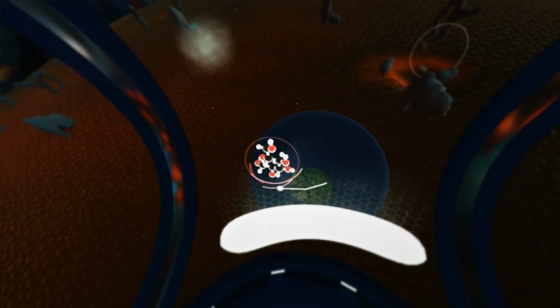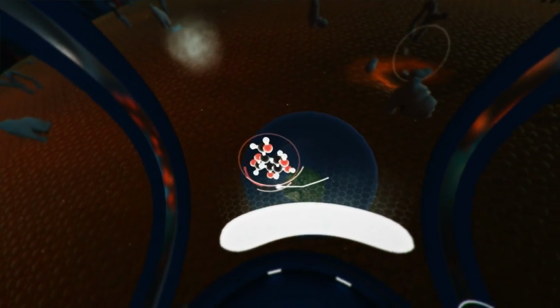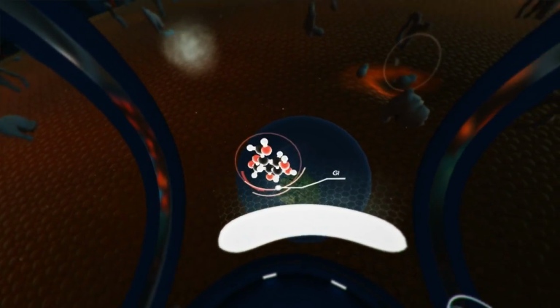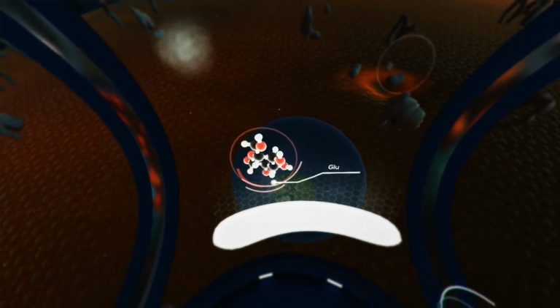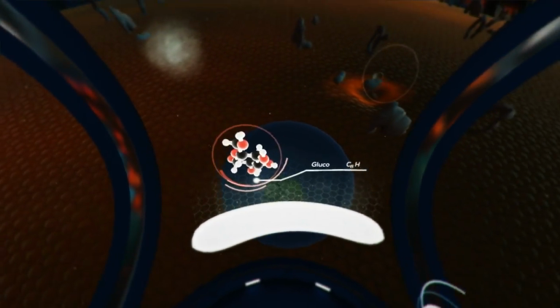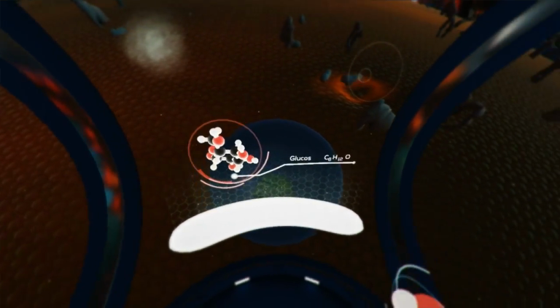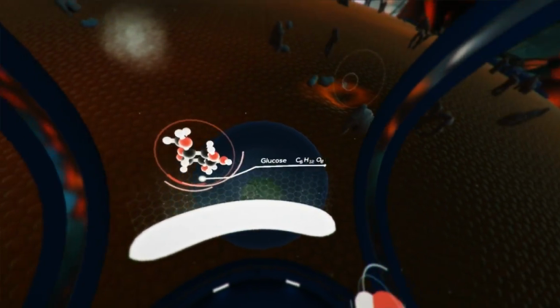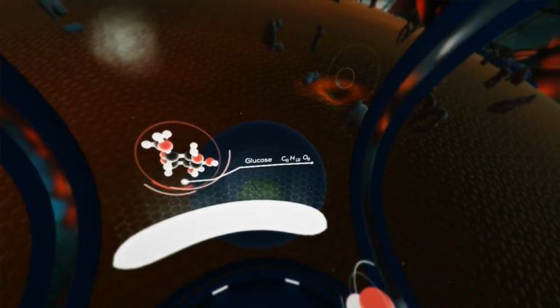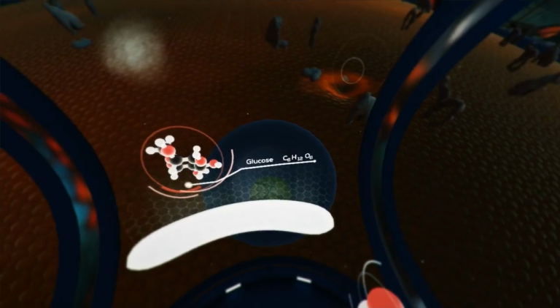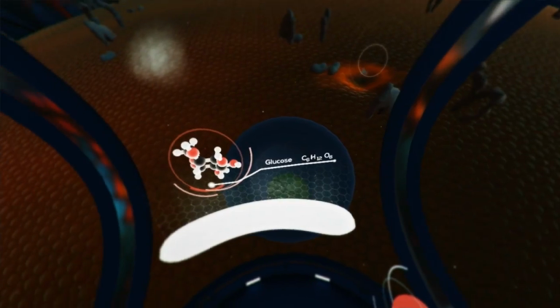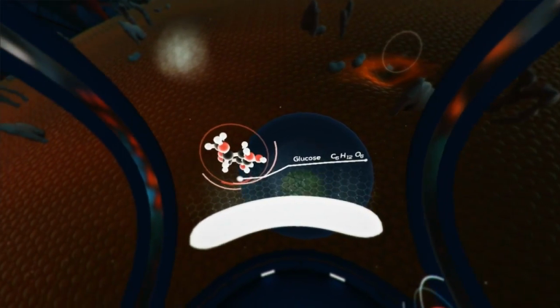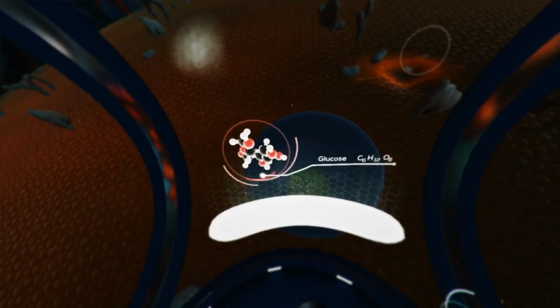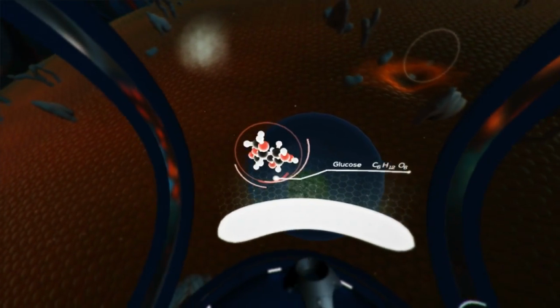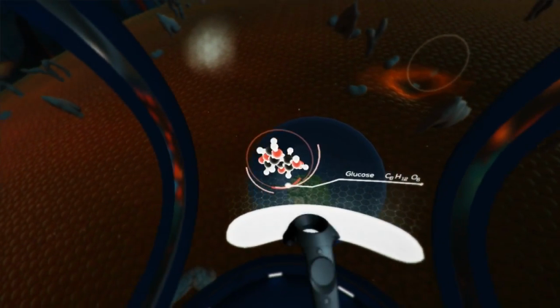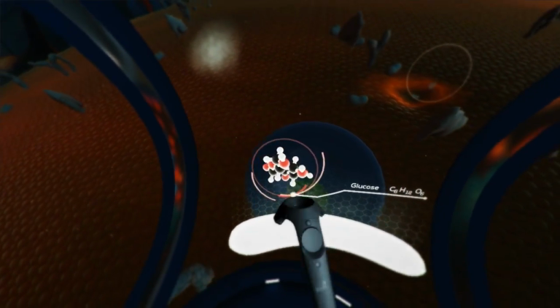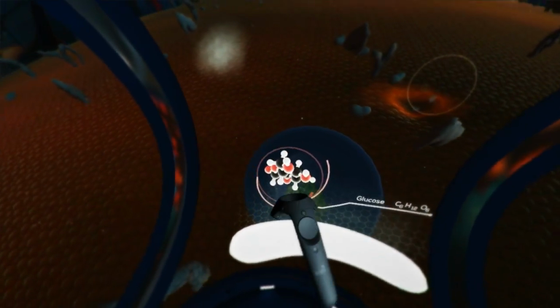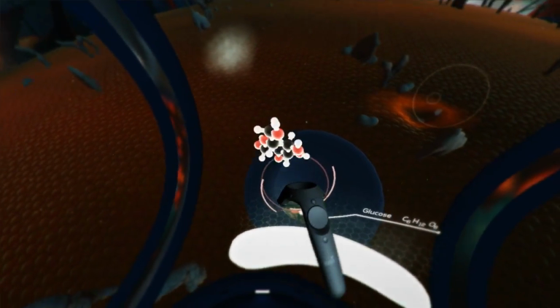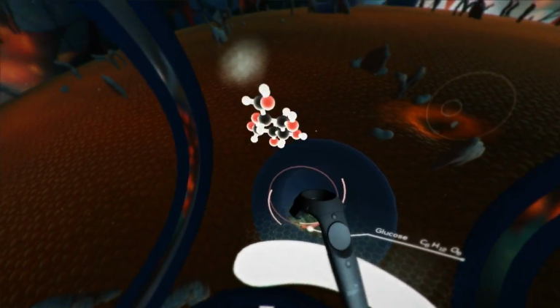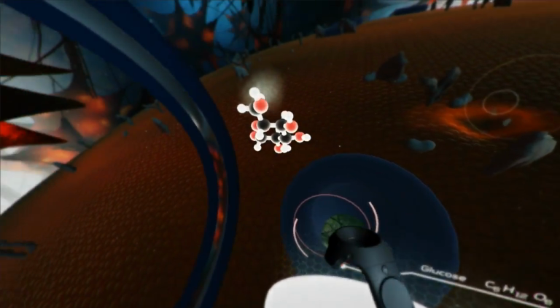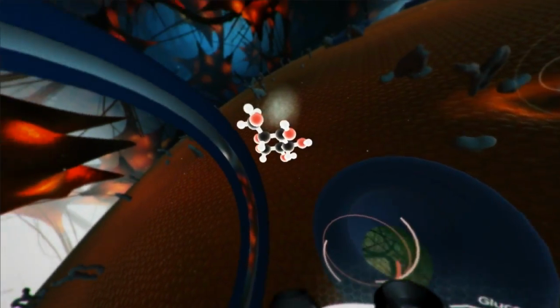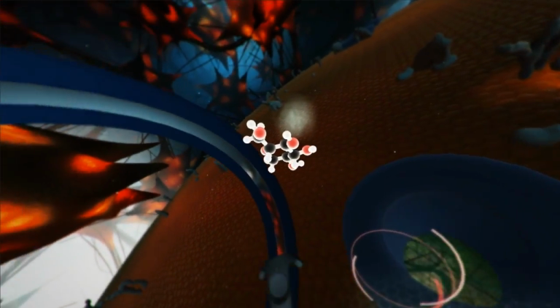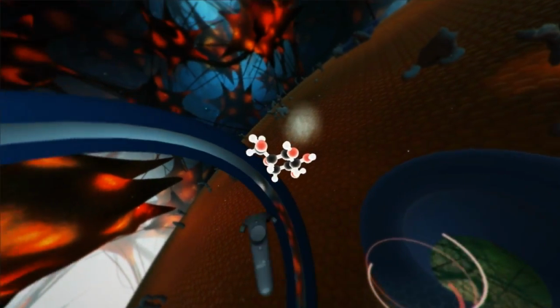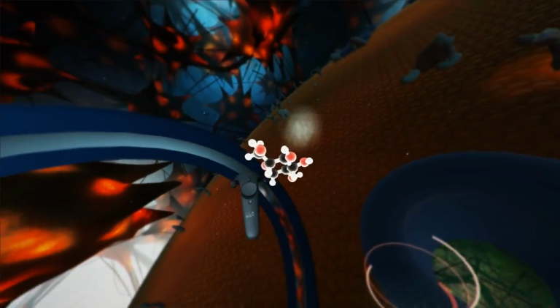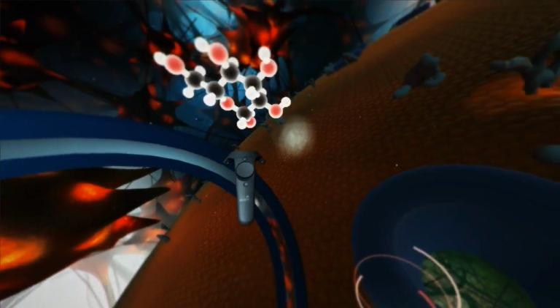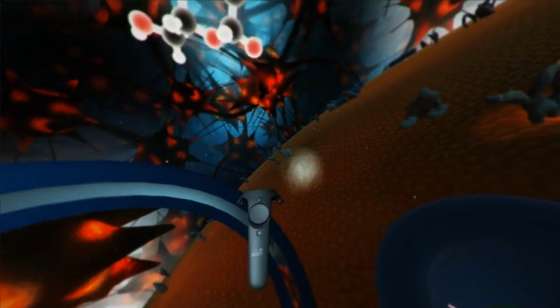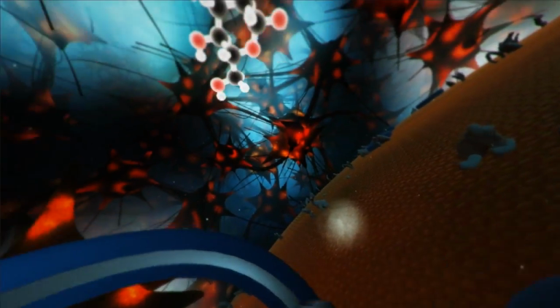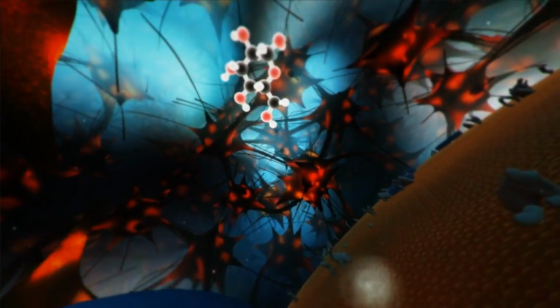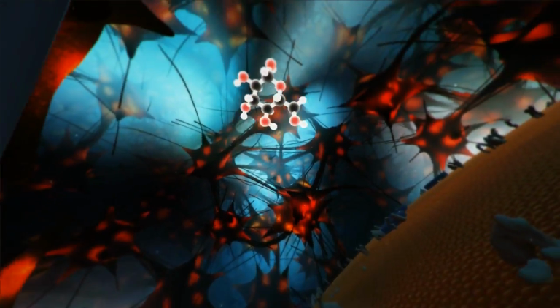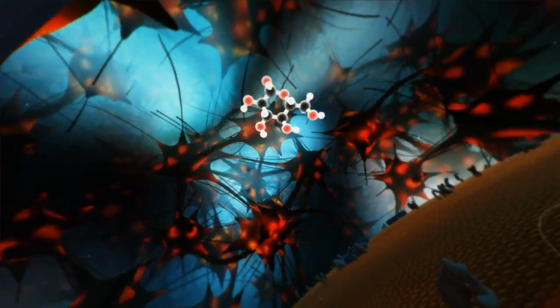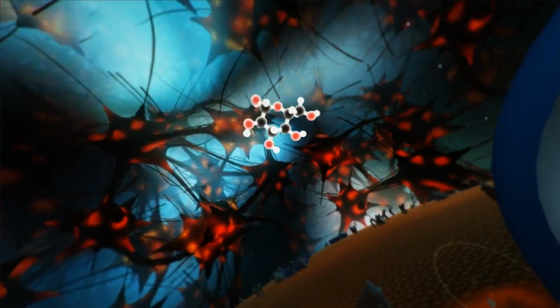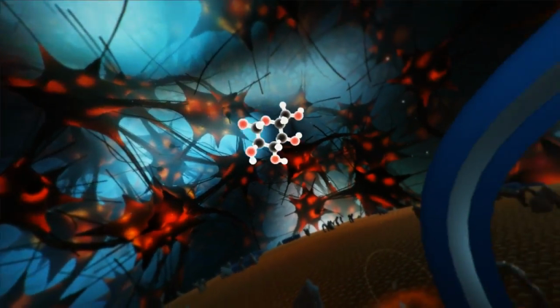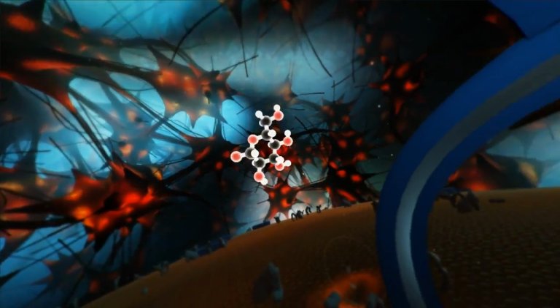Larger molecules, like glucose, enter through small pumps or channels.